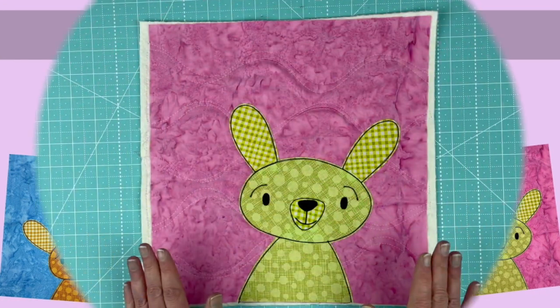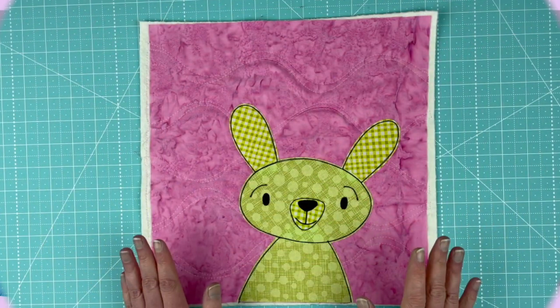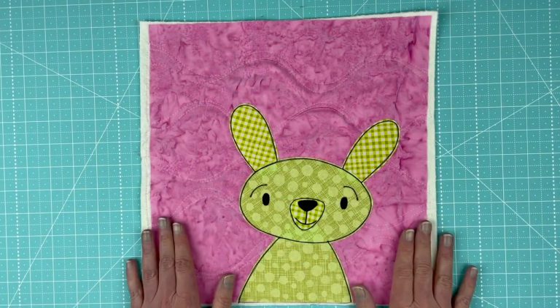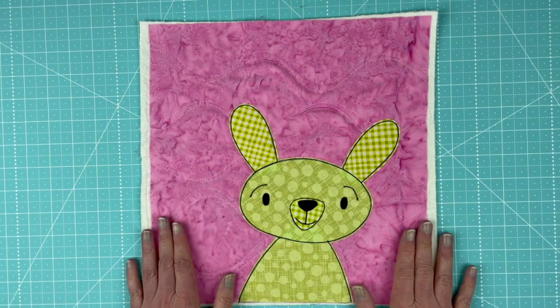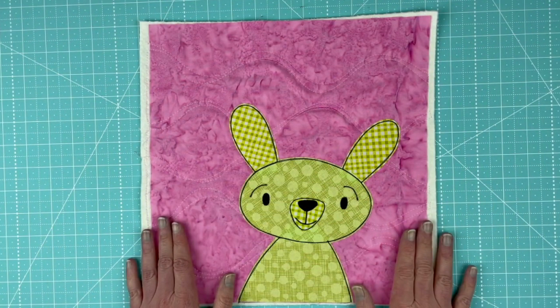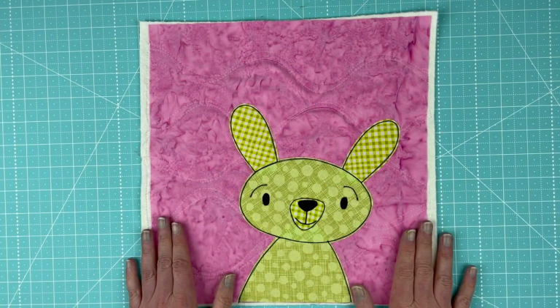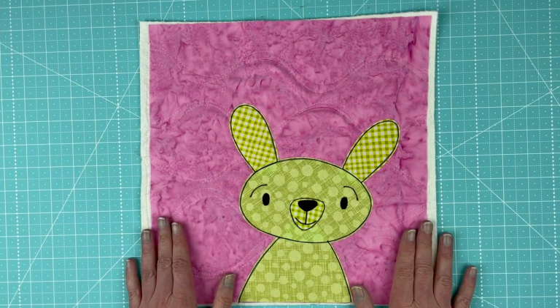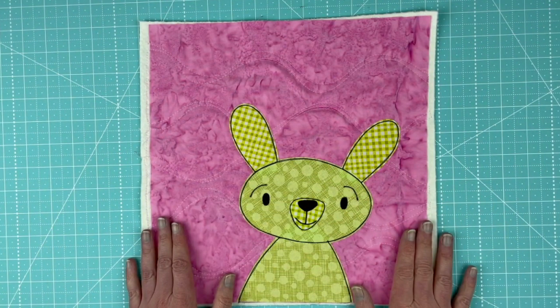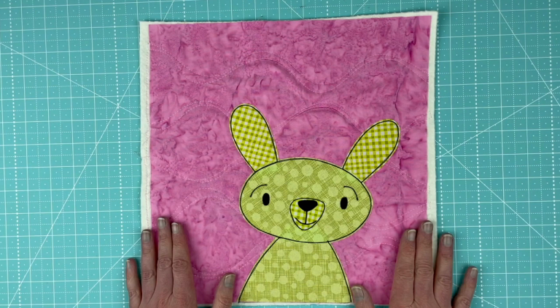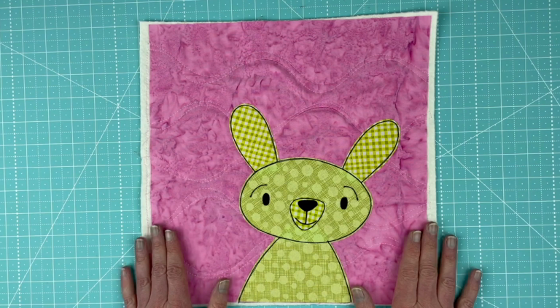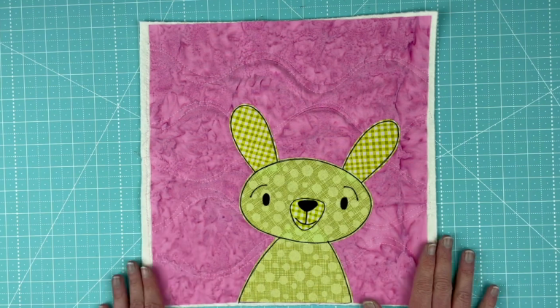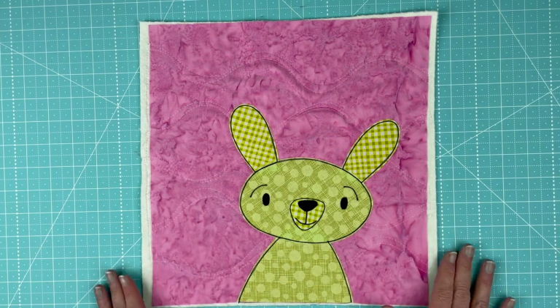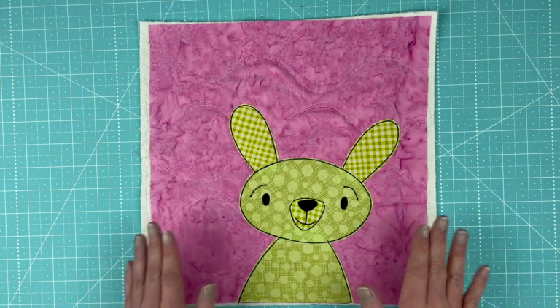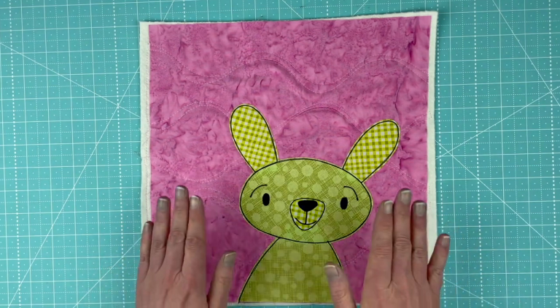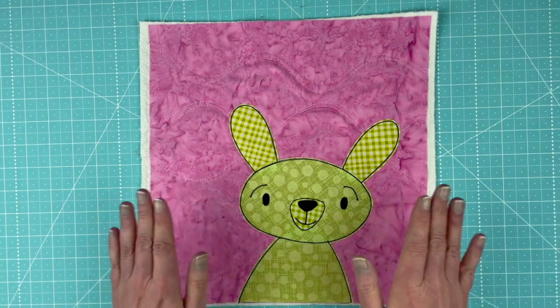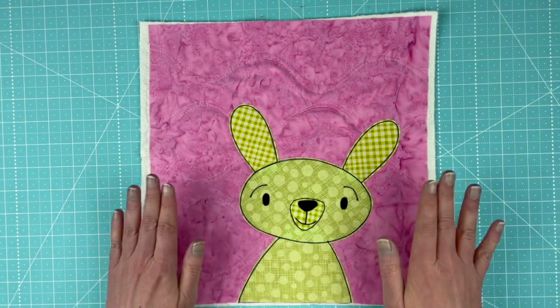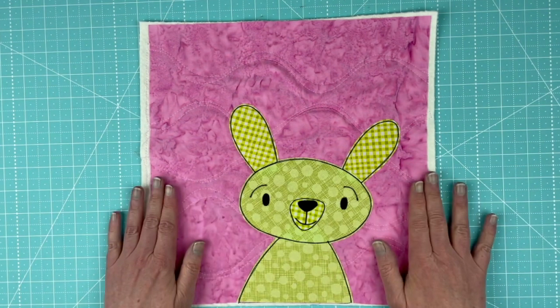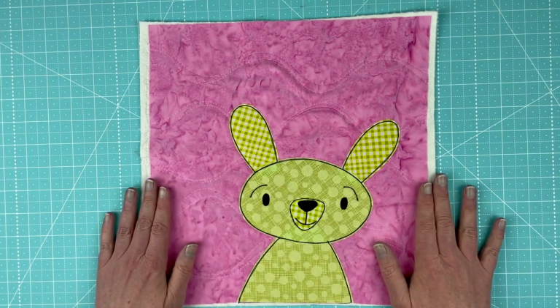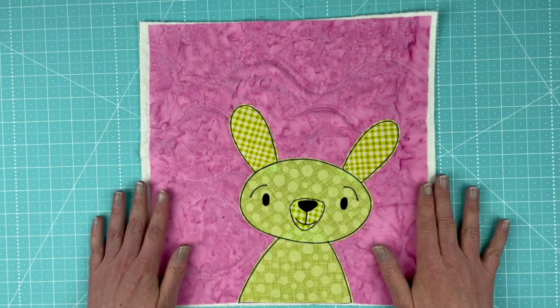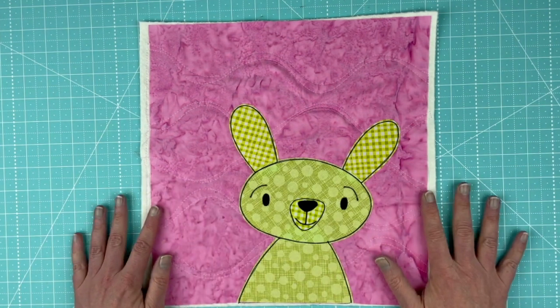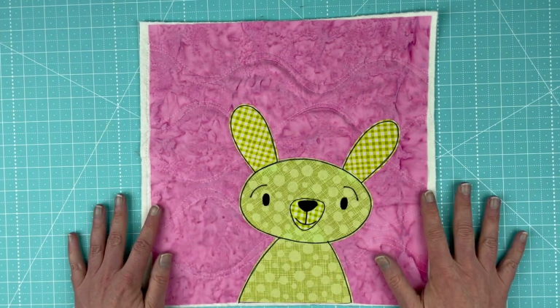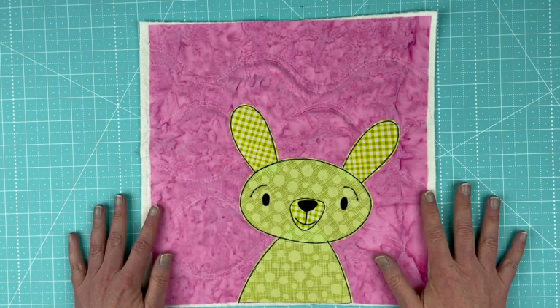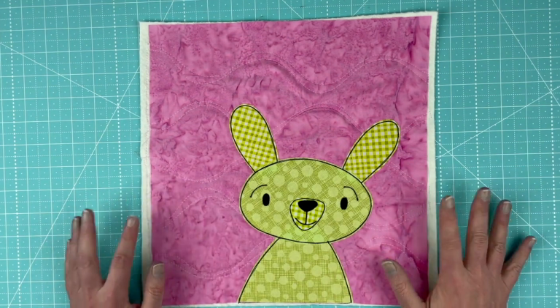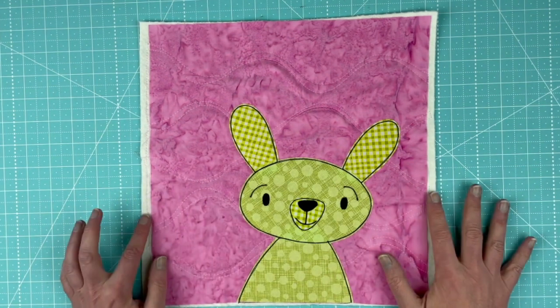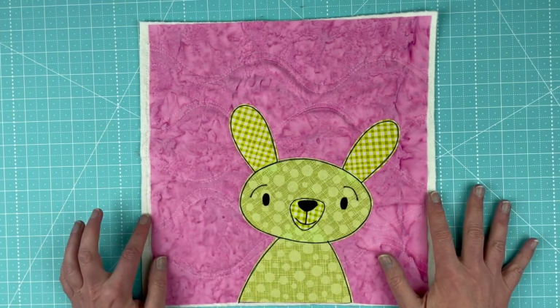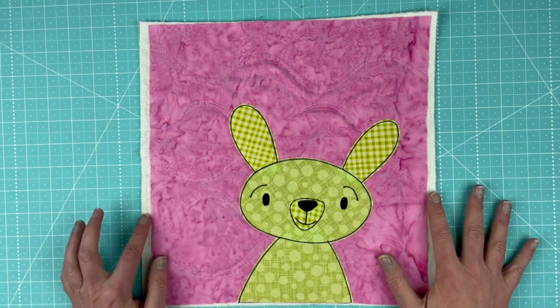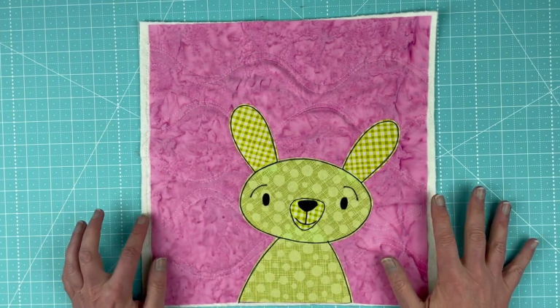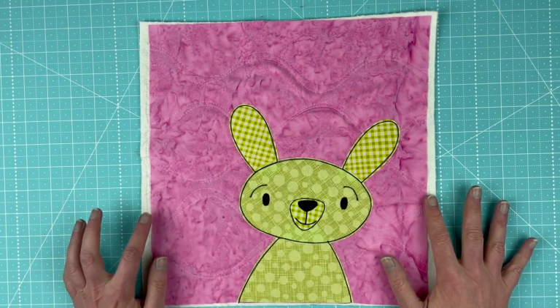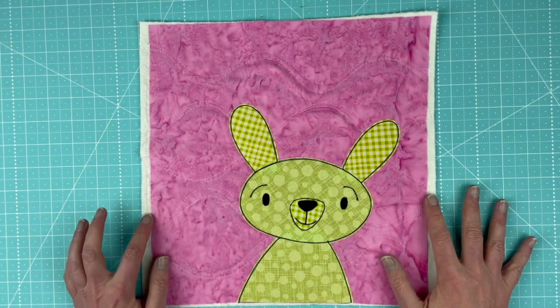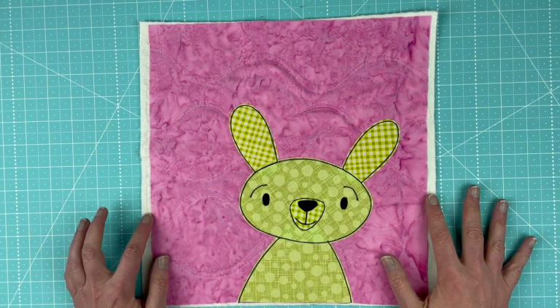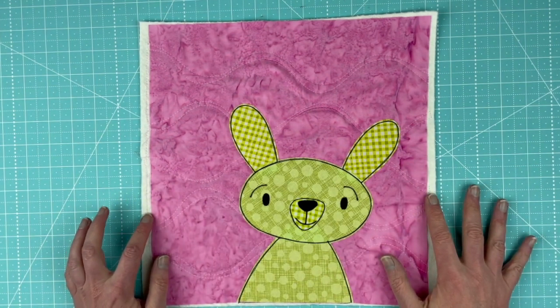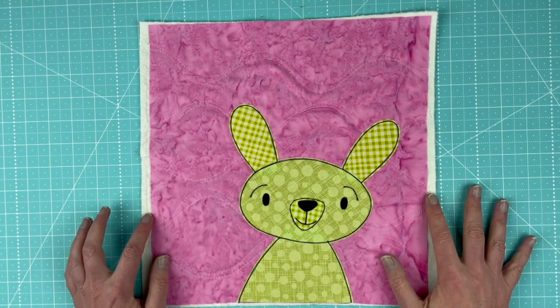Hi, I'm Wendy from Shiny Happy World and this is the new pattern in the Funny Faces Quilt Block of the Month Club.